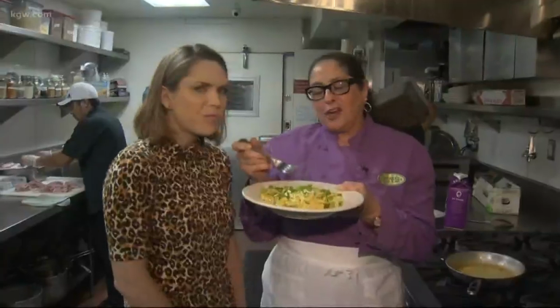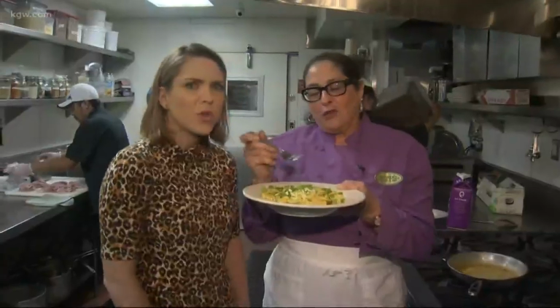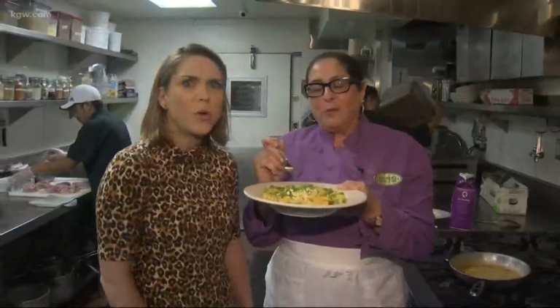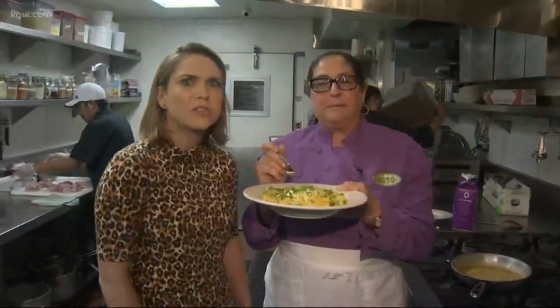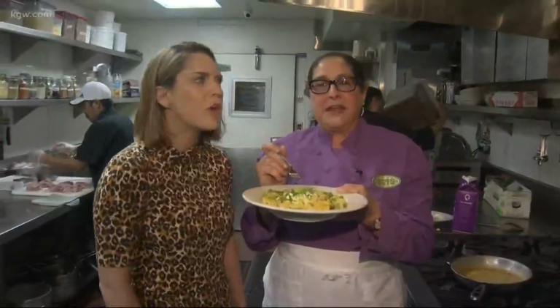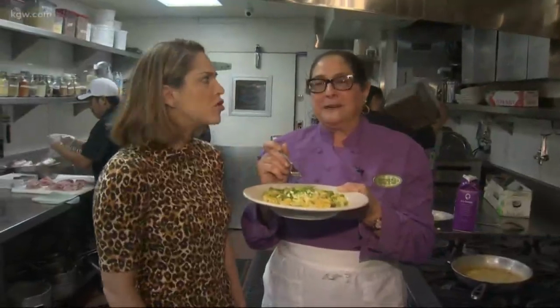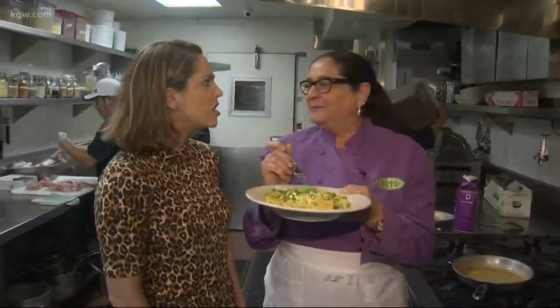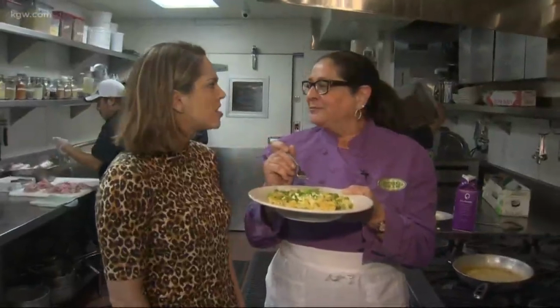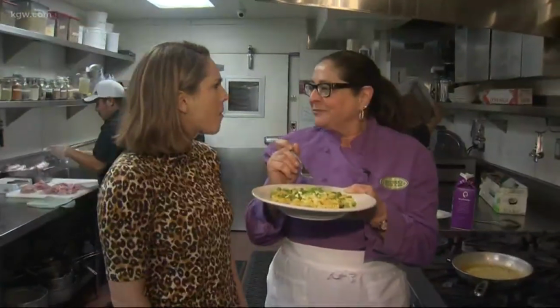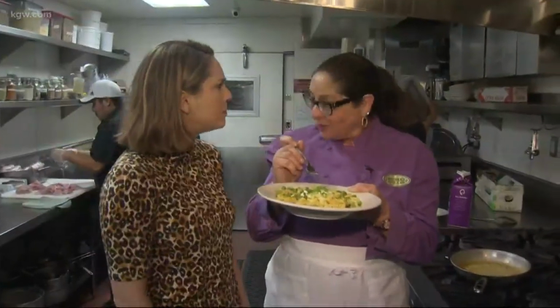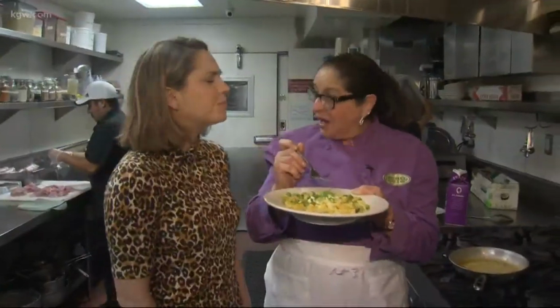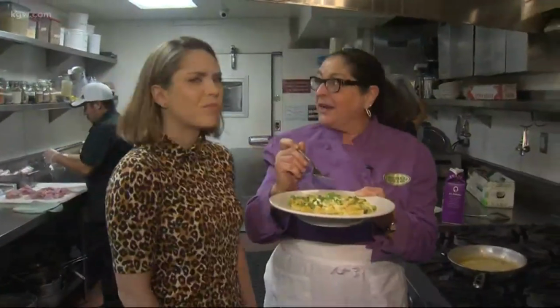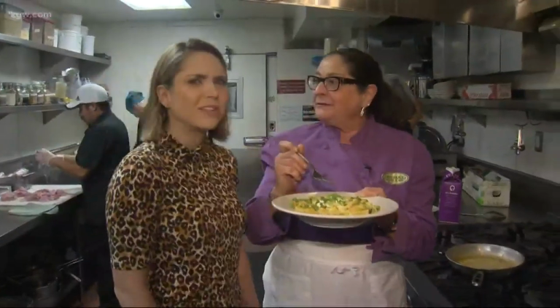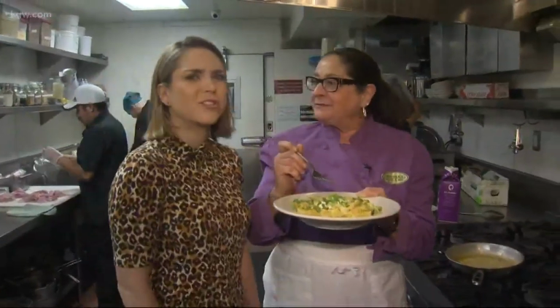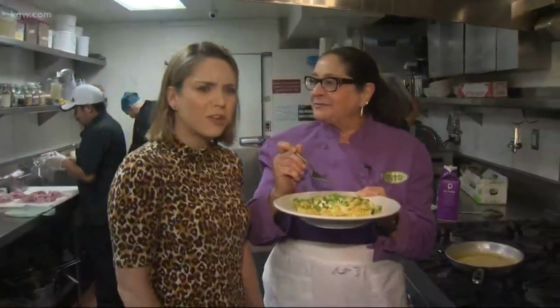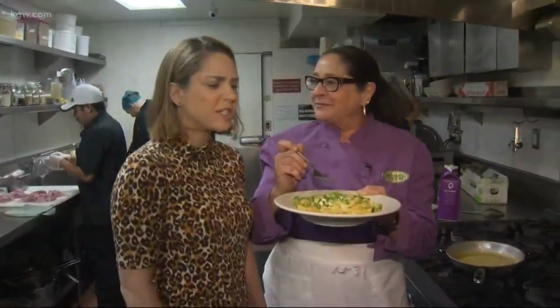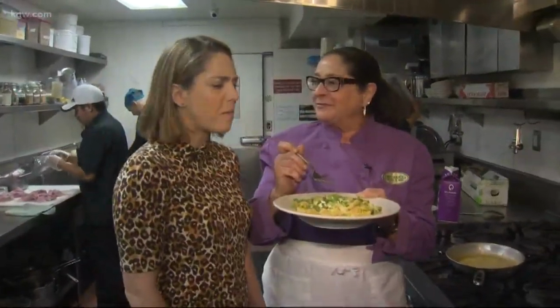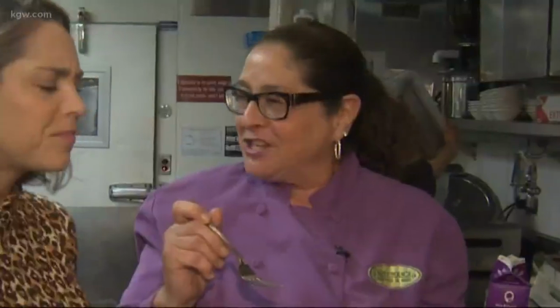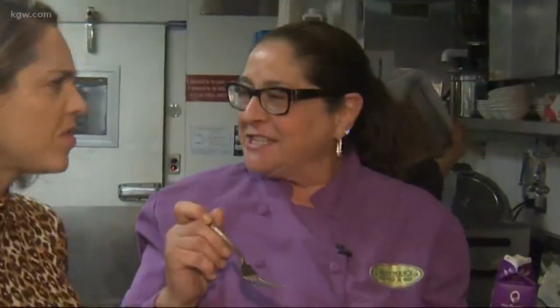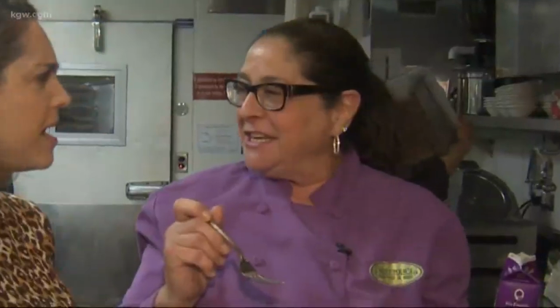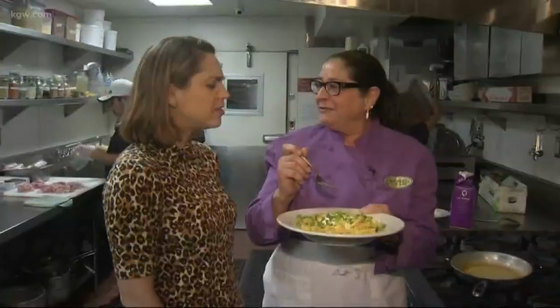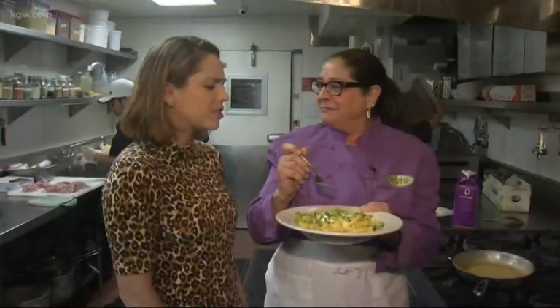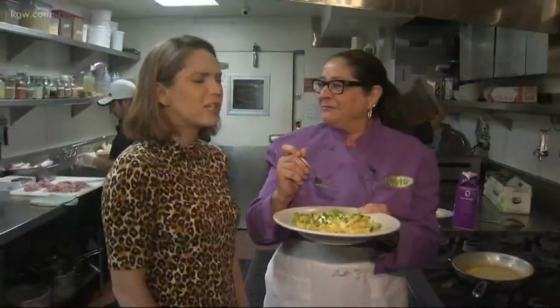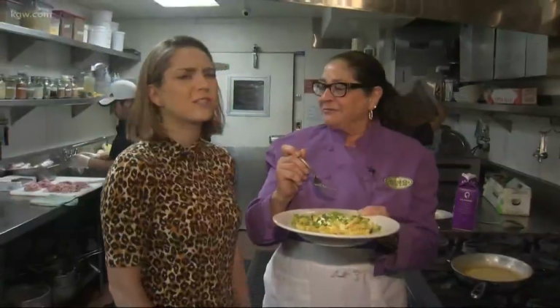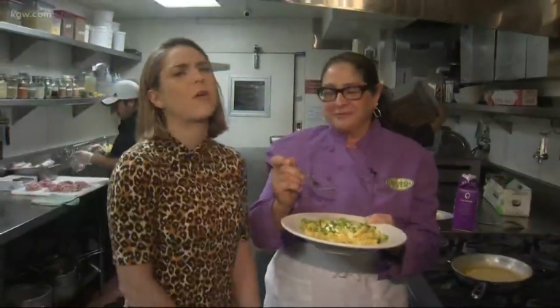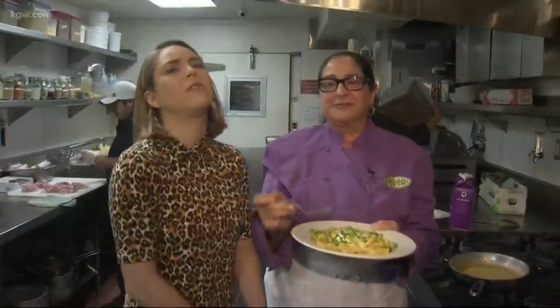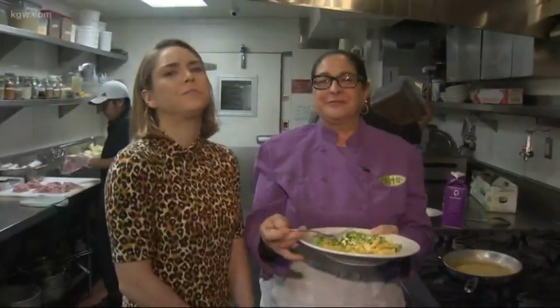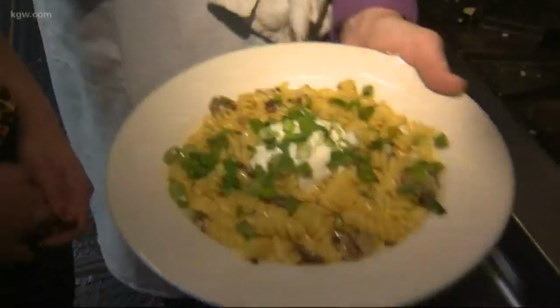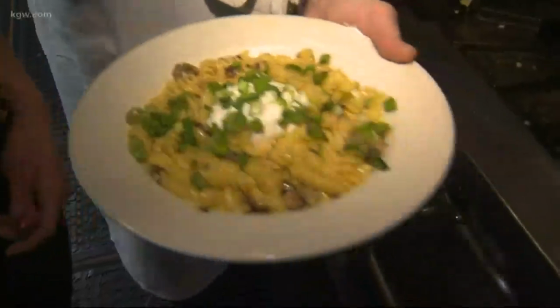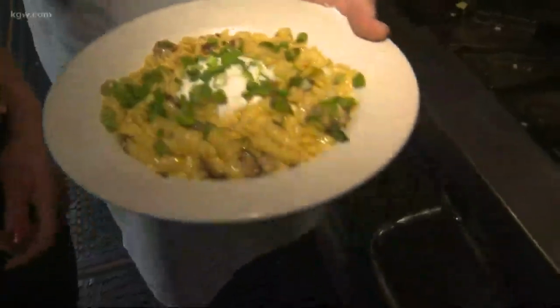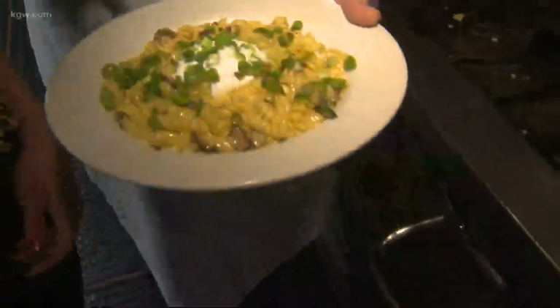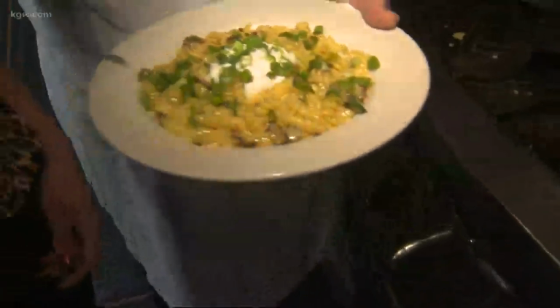Can't go wrong with bacon. It's so cheesy. And salty. Cheesy and delicious. That's so good.